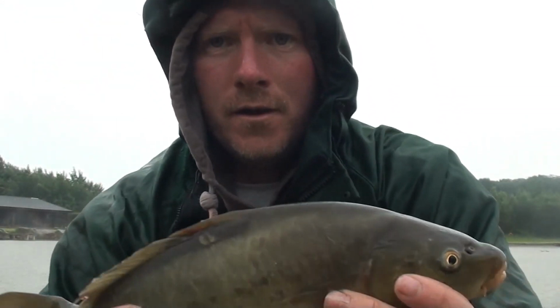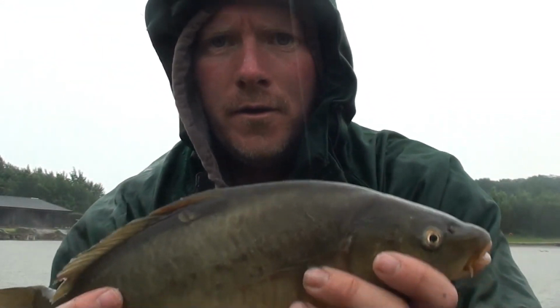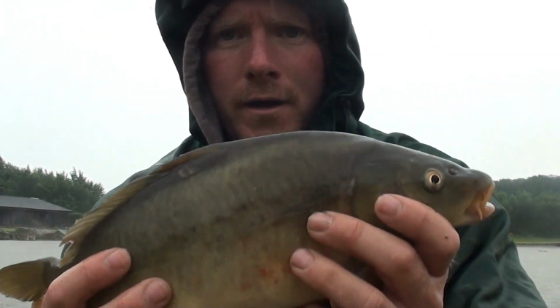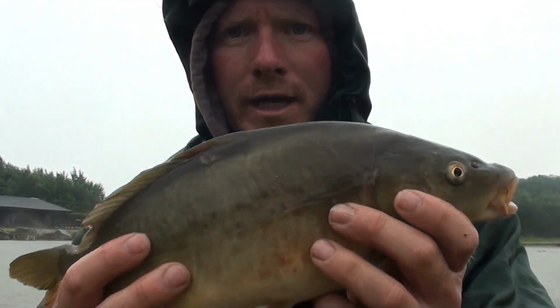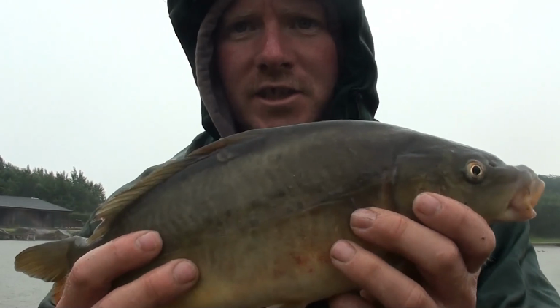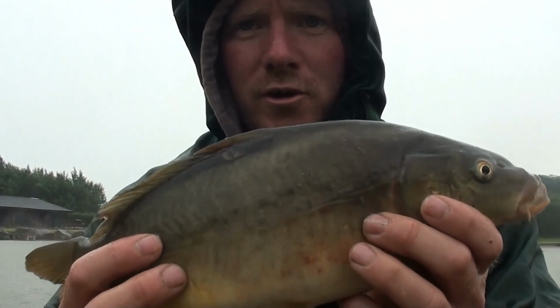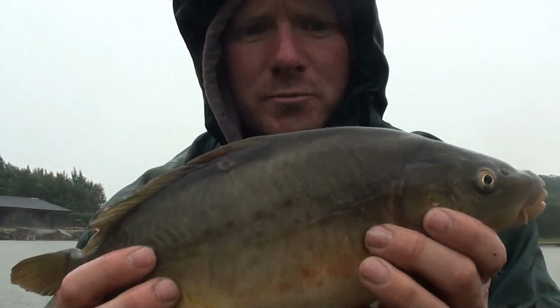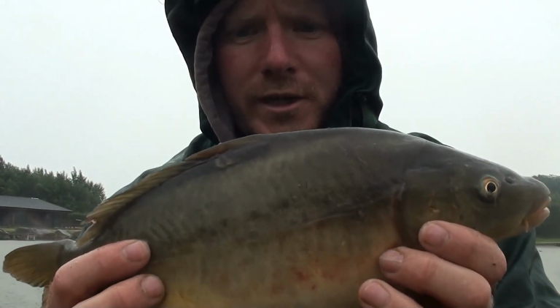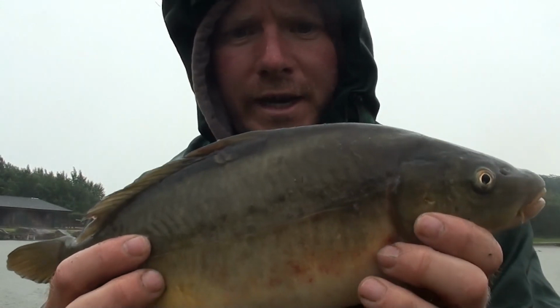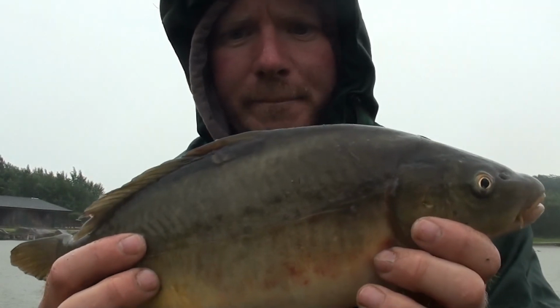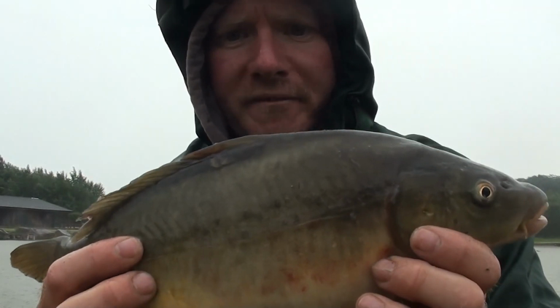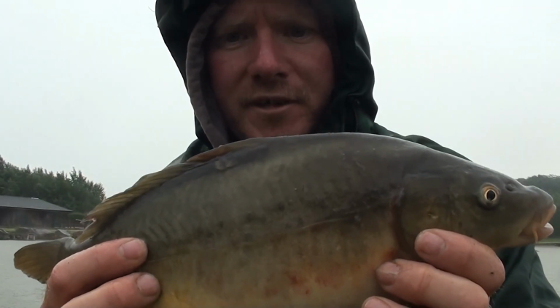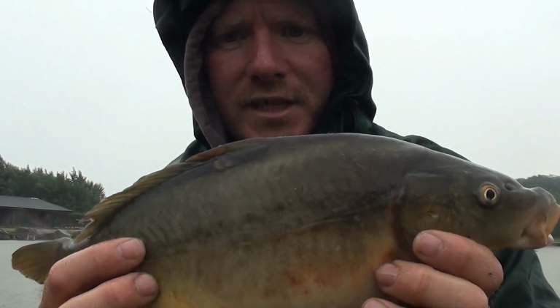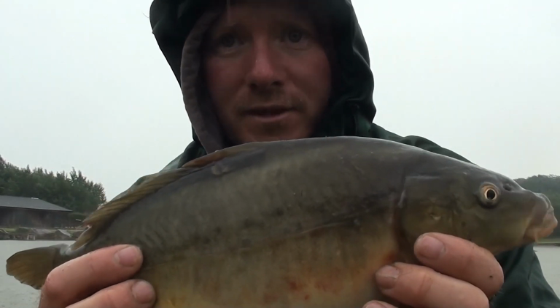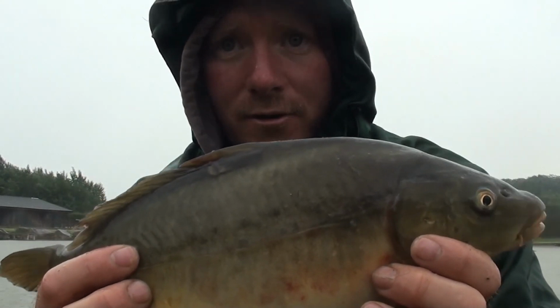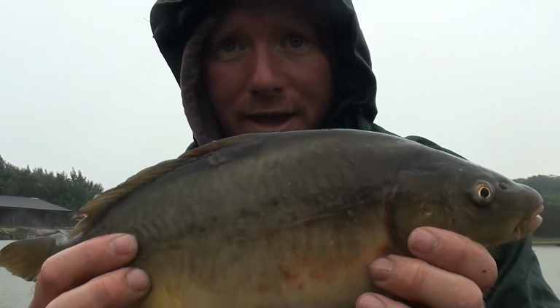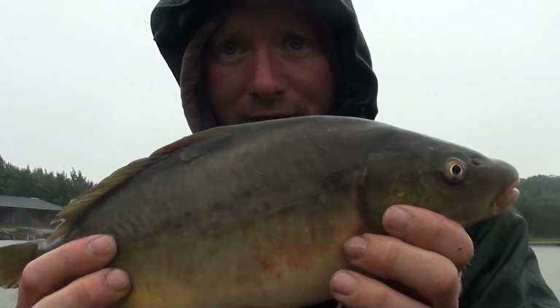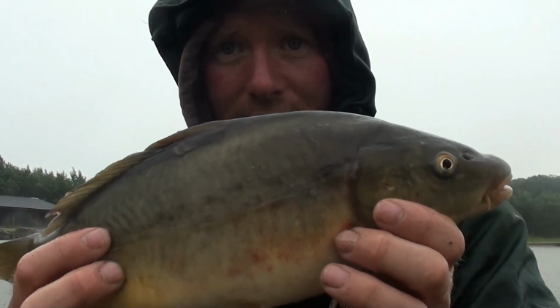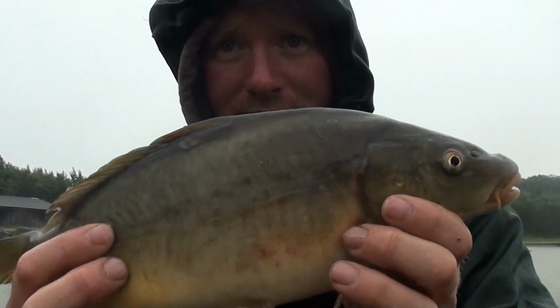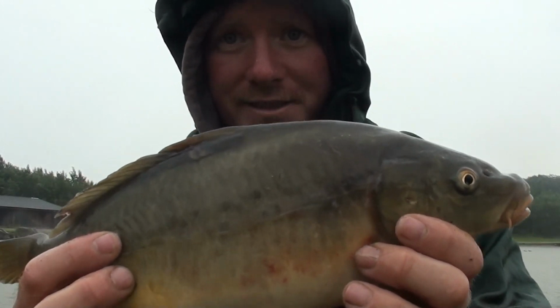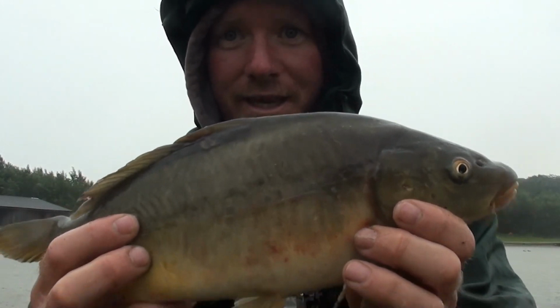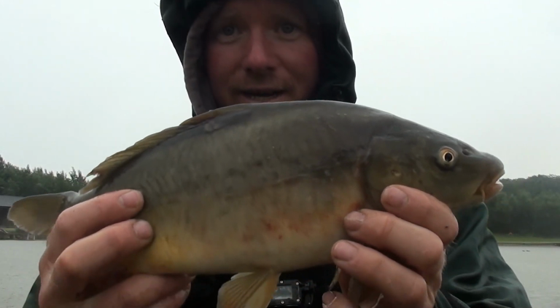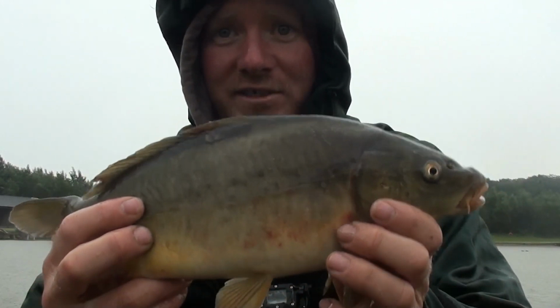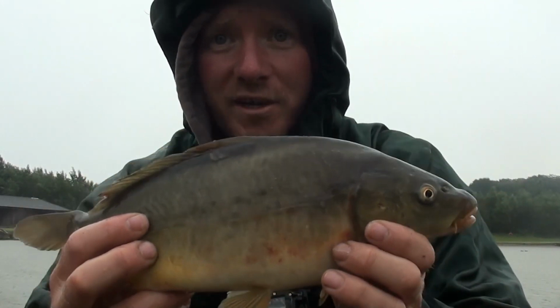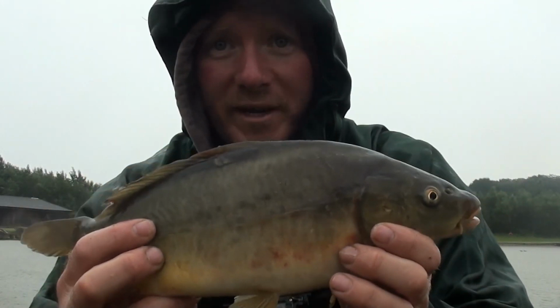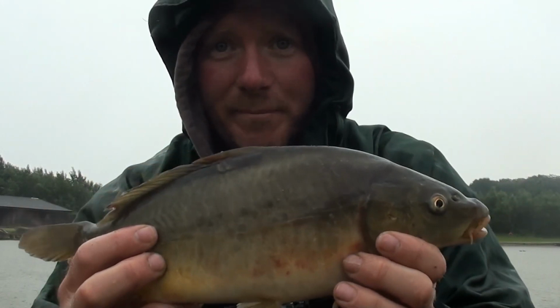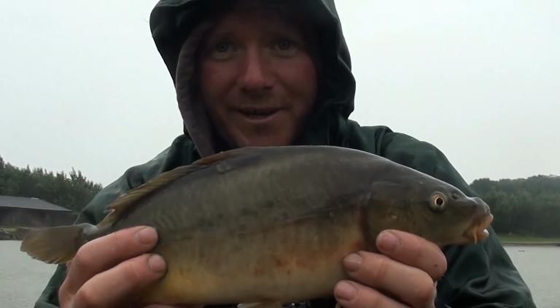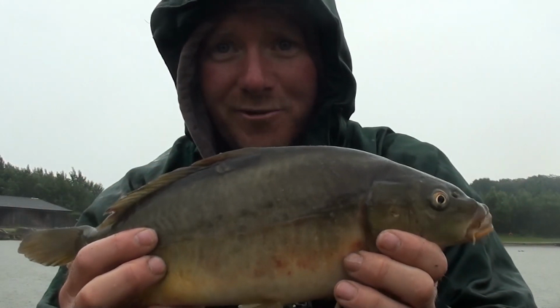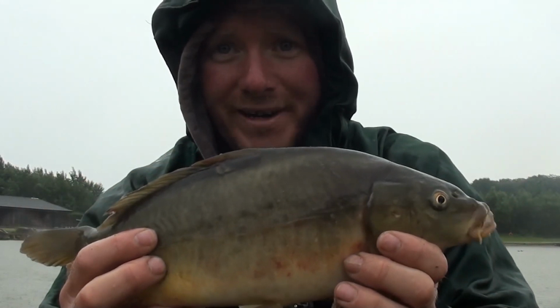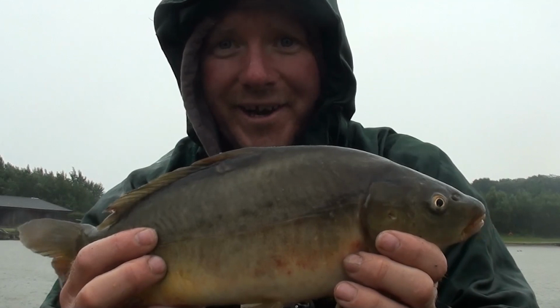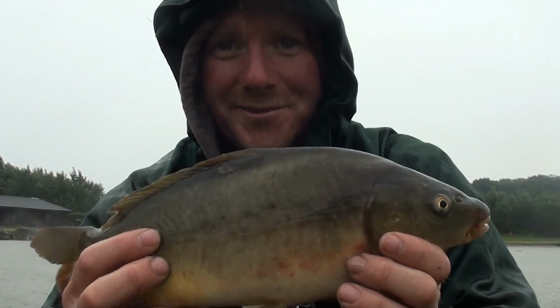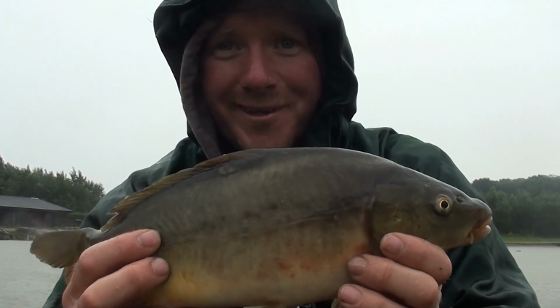The corn's working — I've just had my first ever little leather carp right there, so I've beaten the blank already. Nice one!